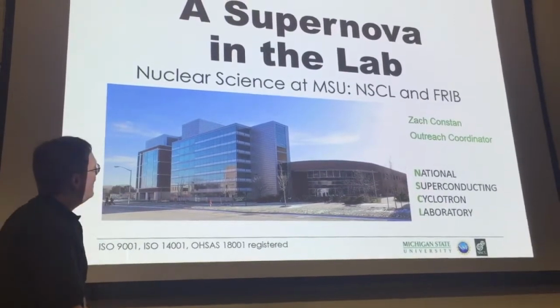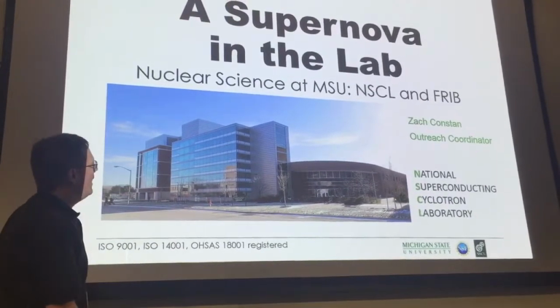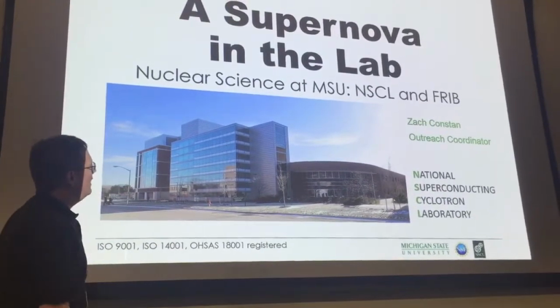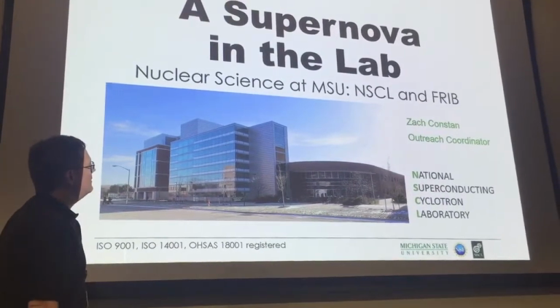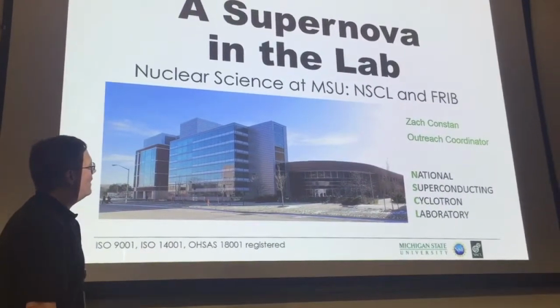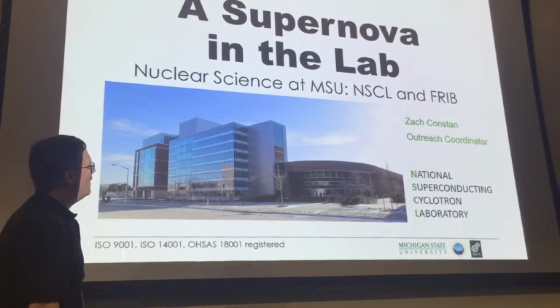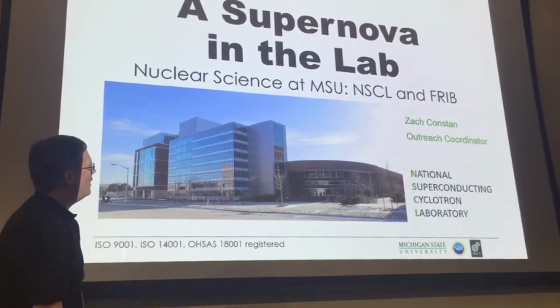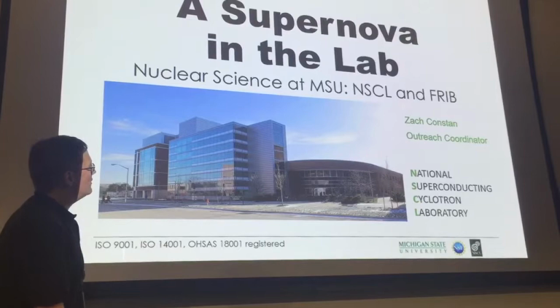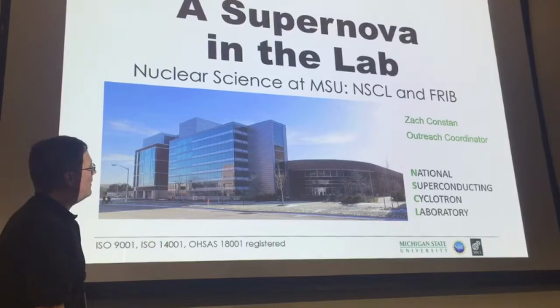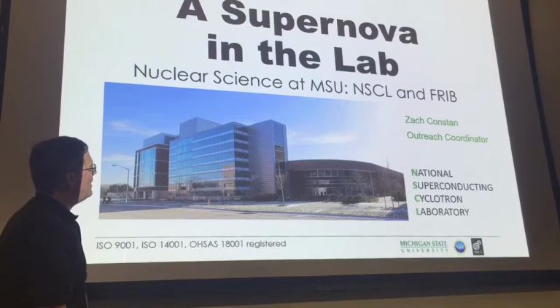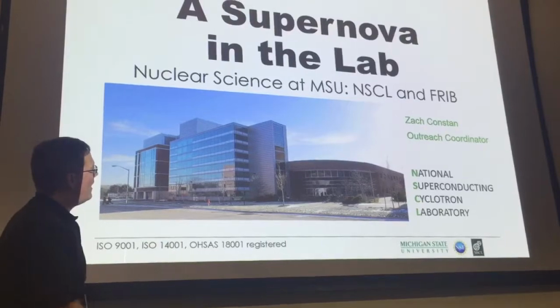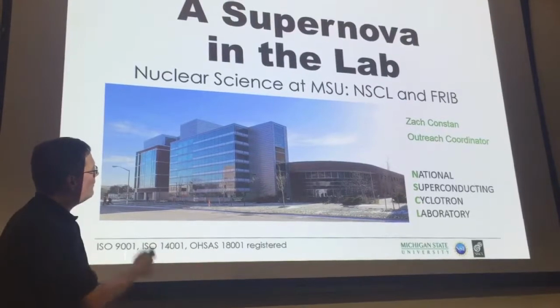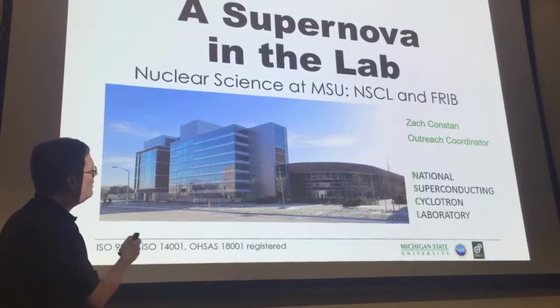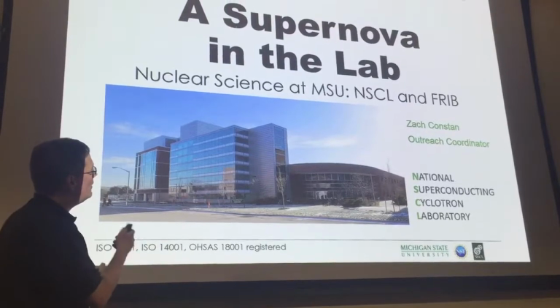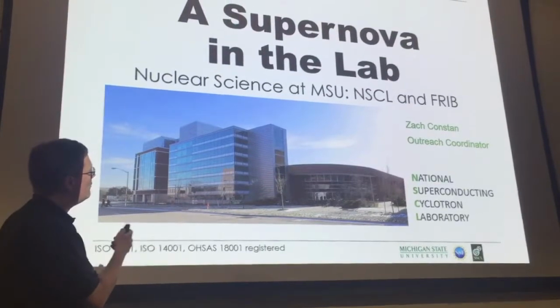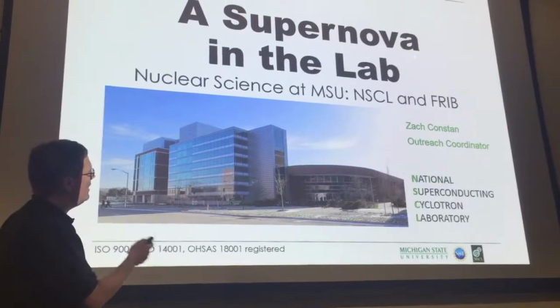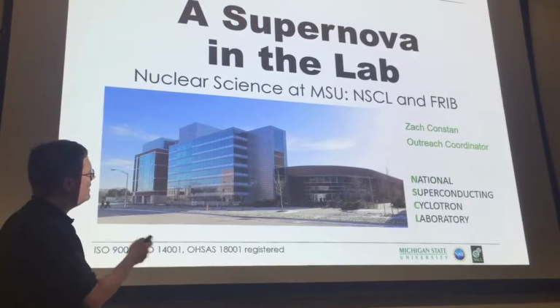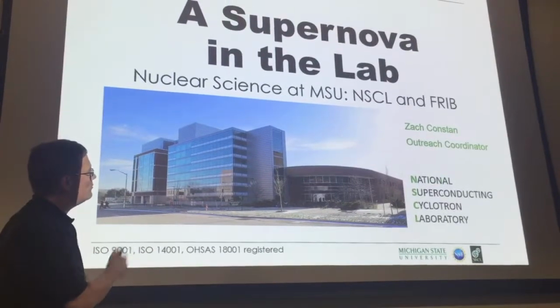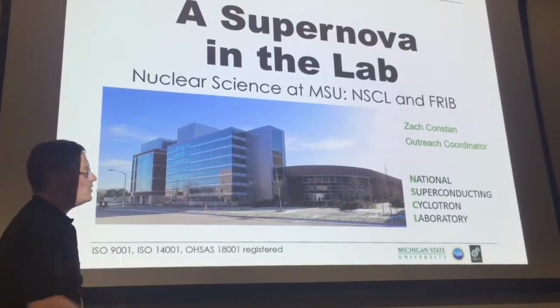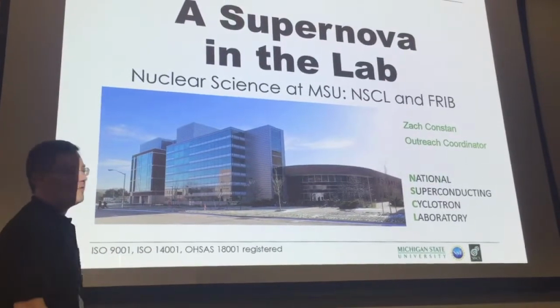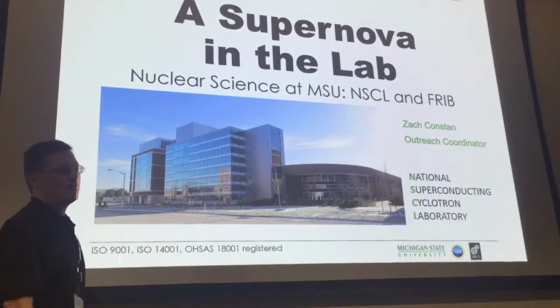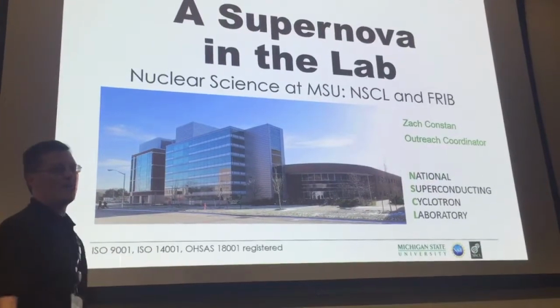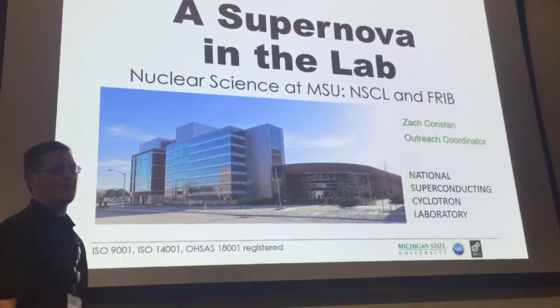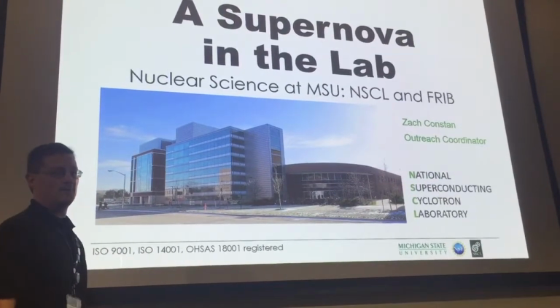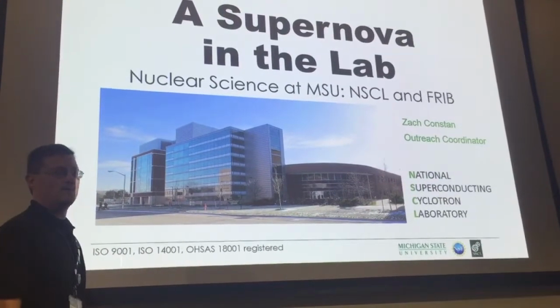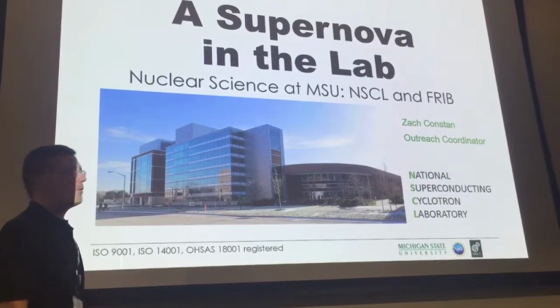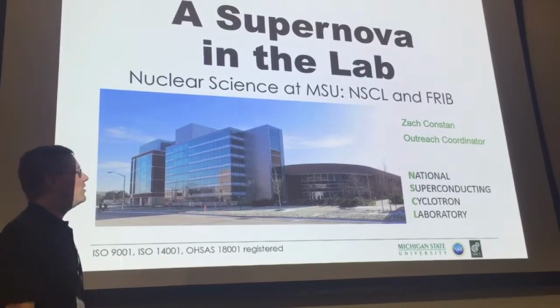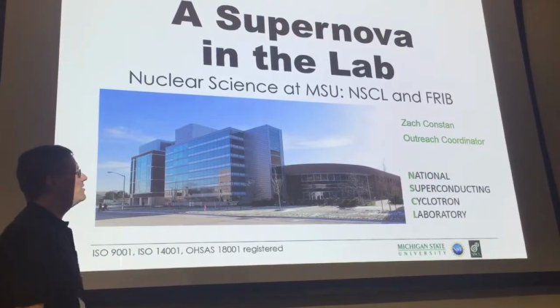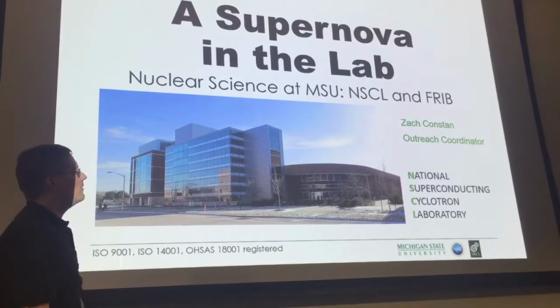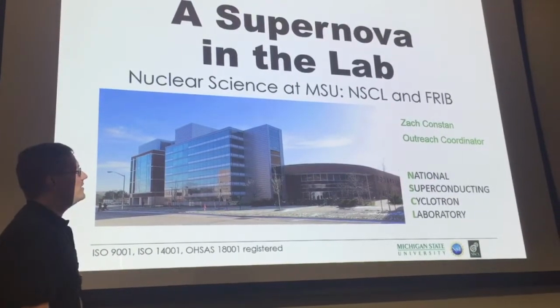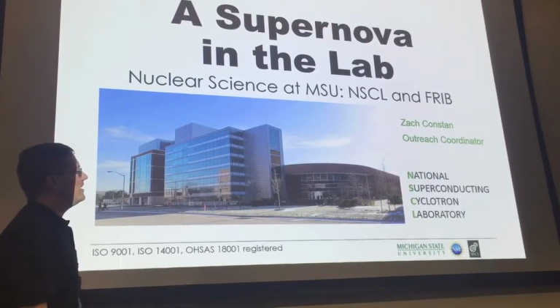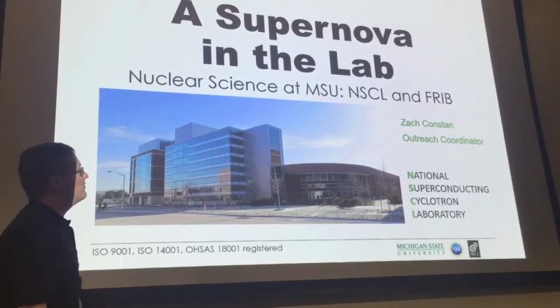And I'll explain how we recreate a supernova in the lab. Don't worry, it's perfectly safe.